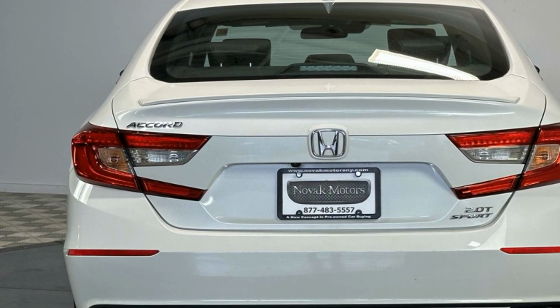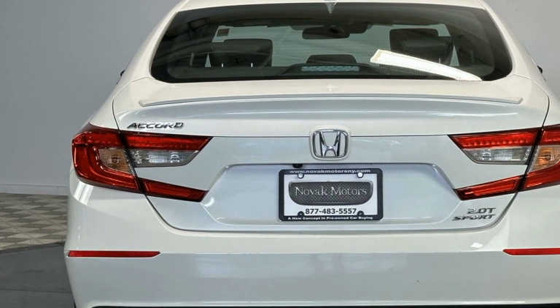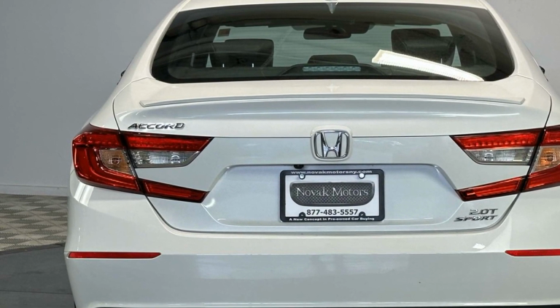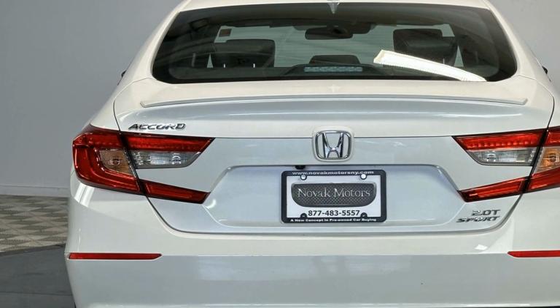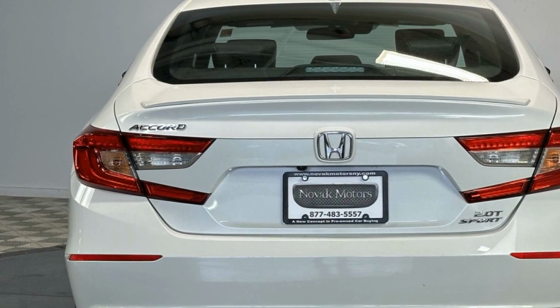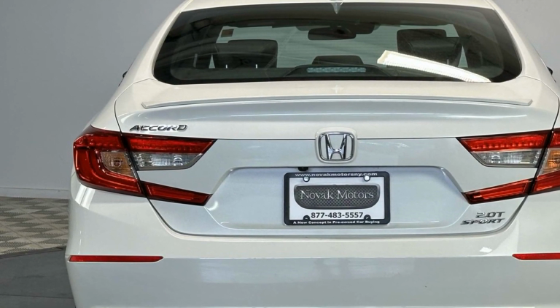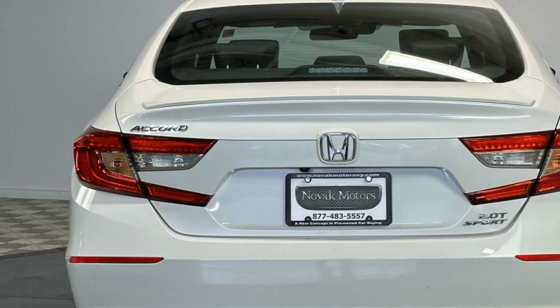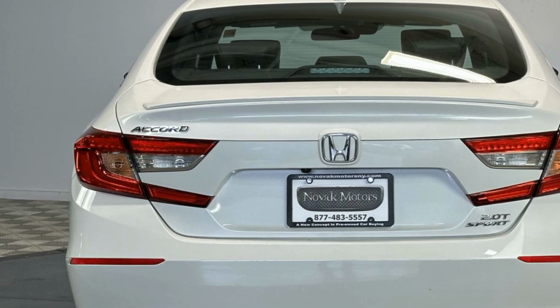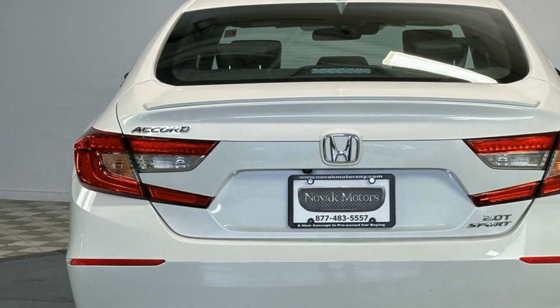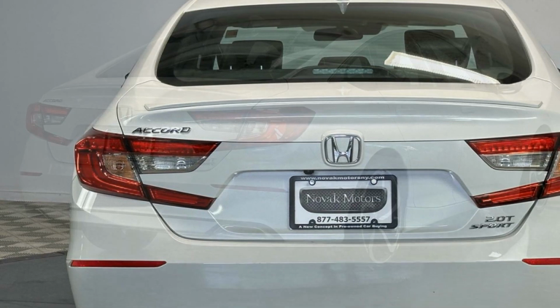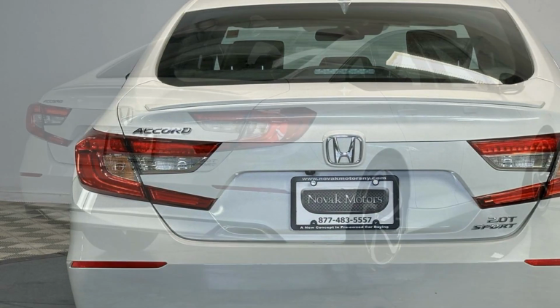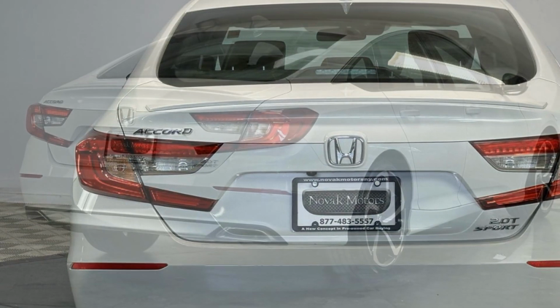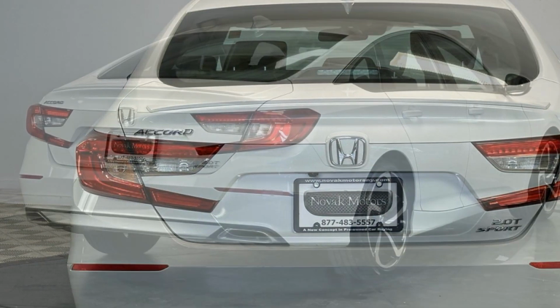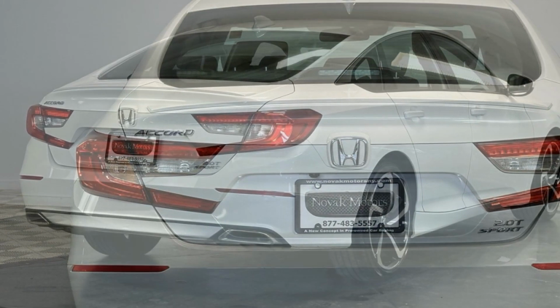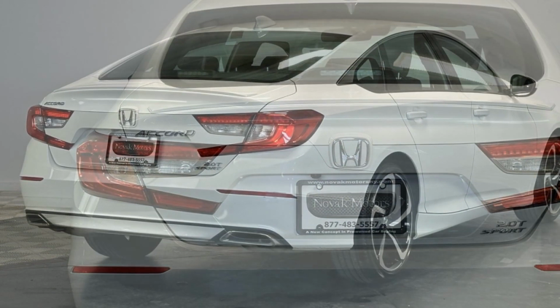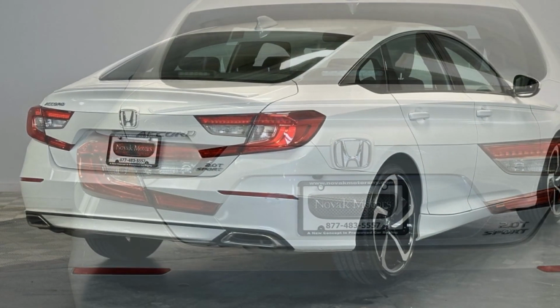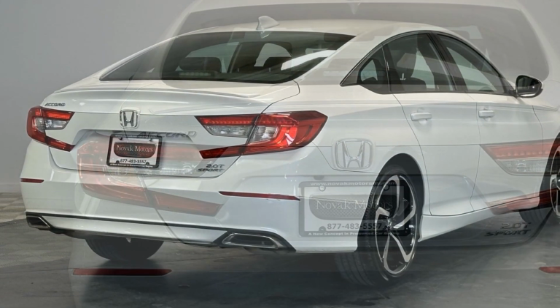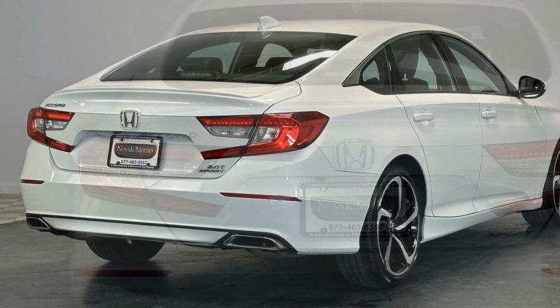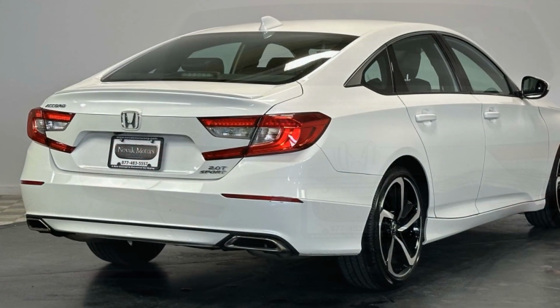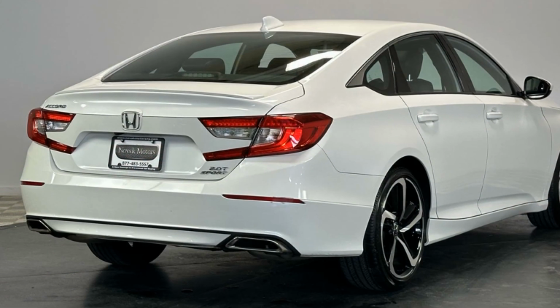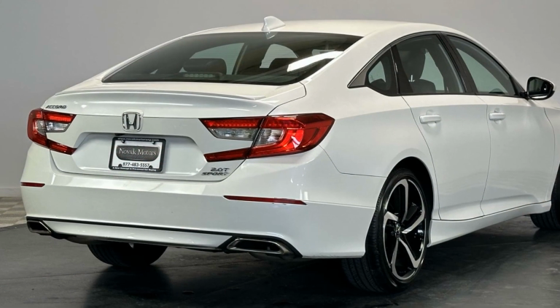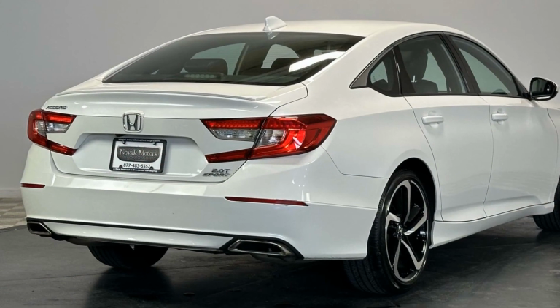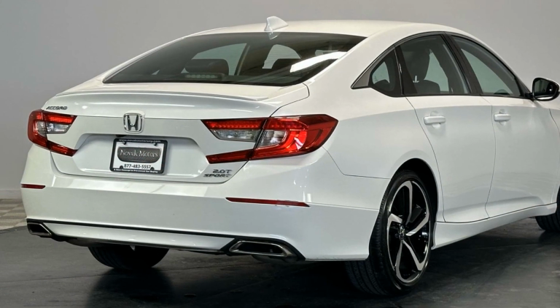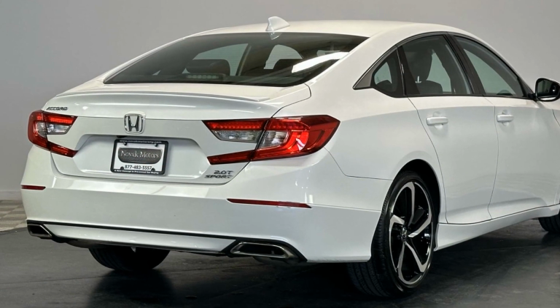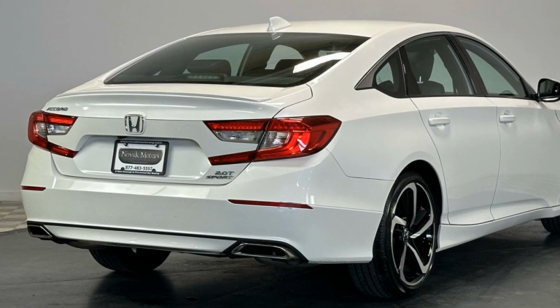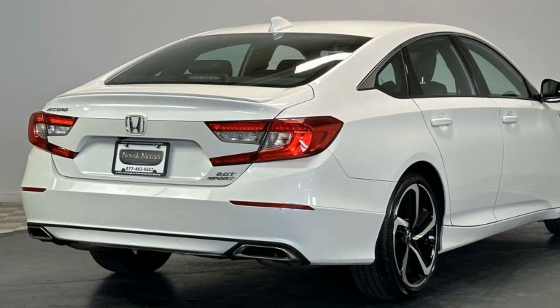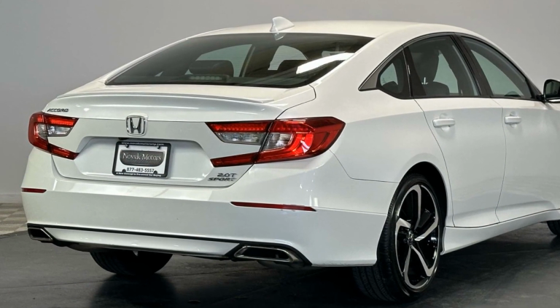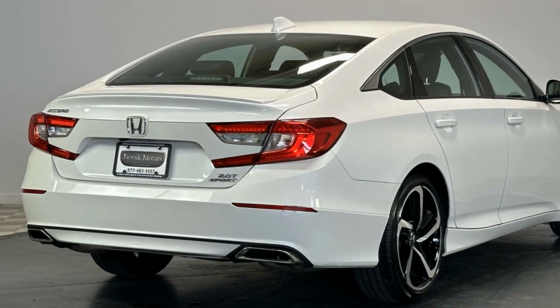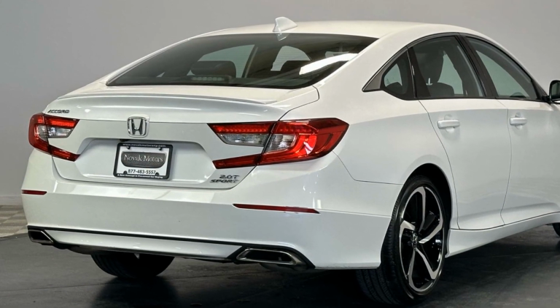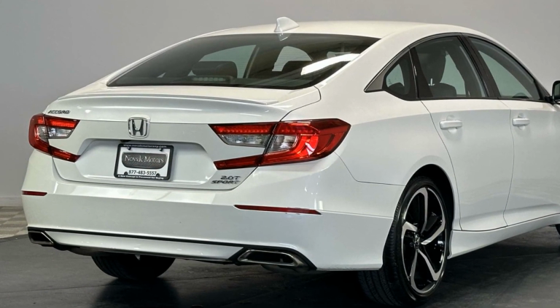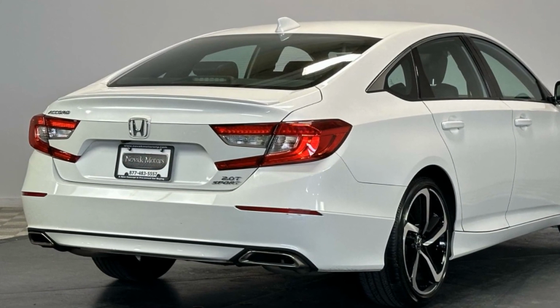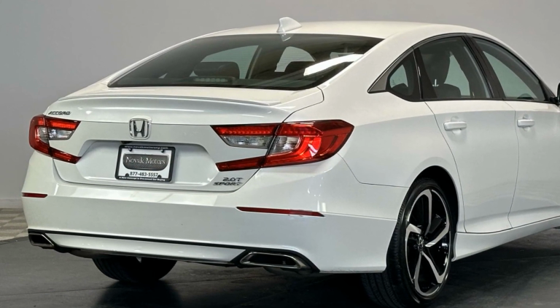Auto climate control, keyless entry, front bucket seats, steering wheel audio controls.